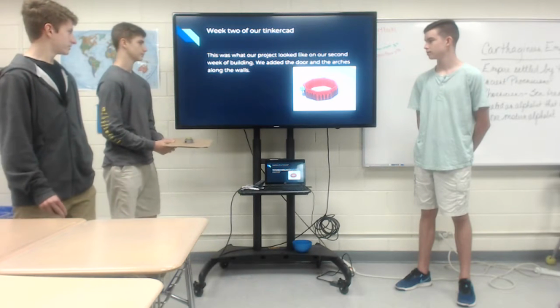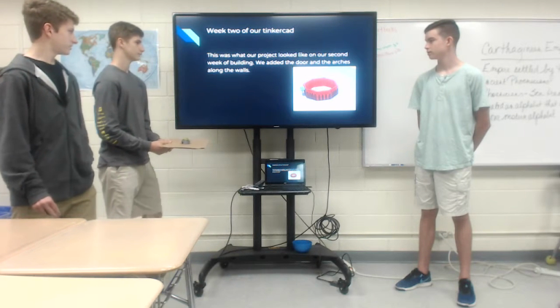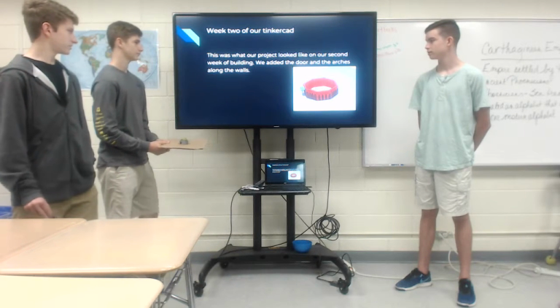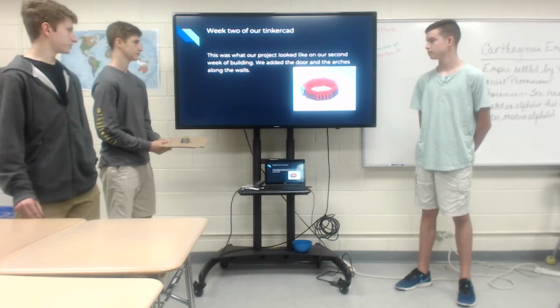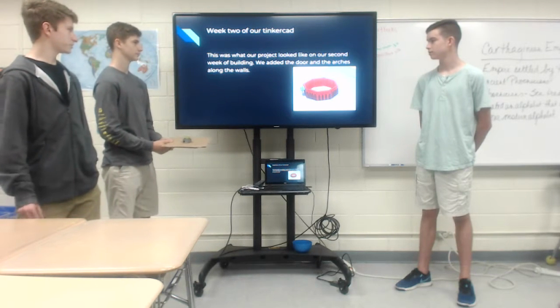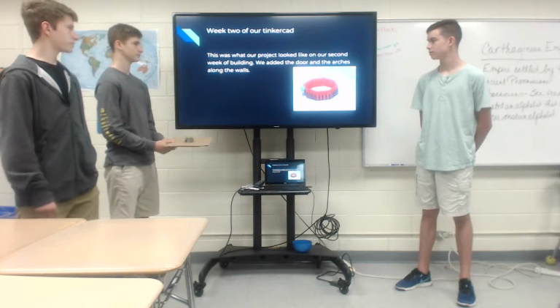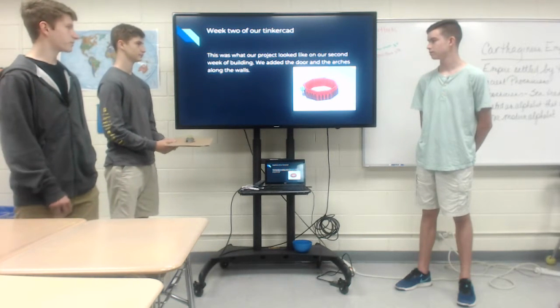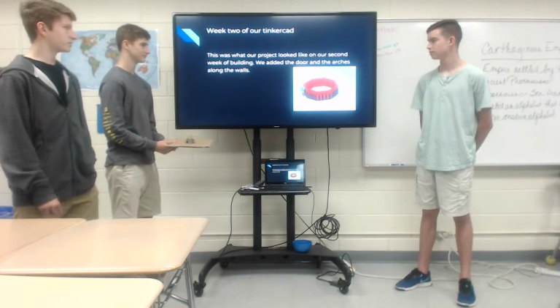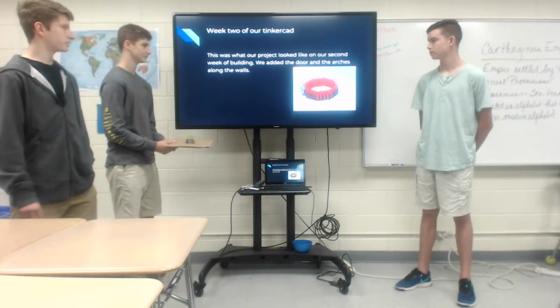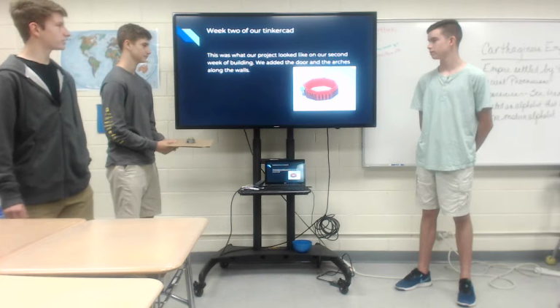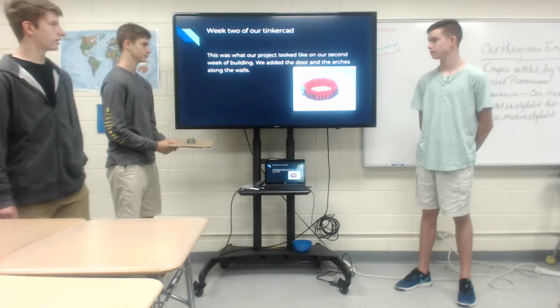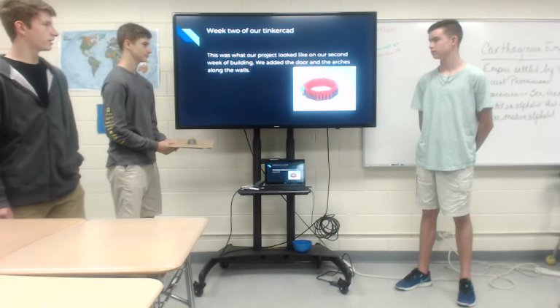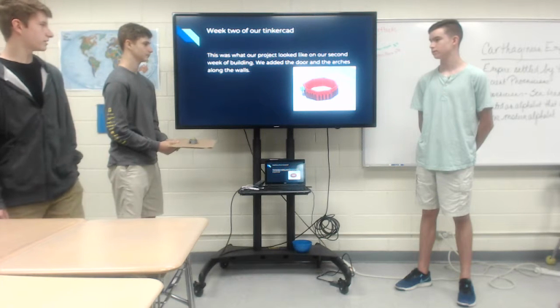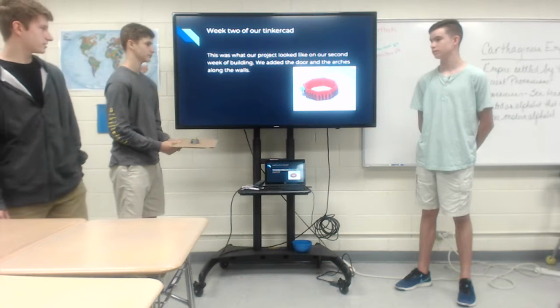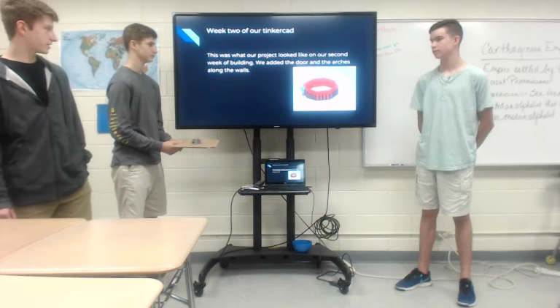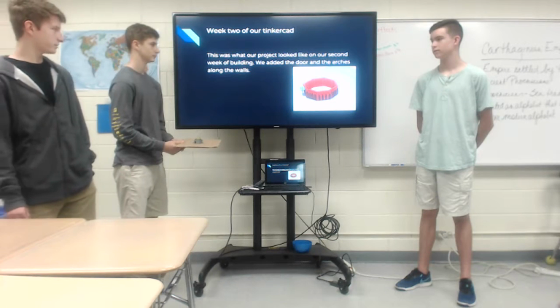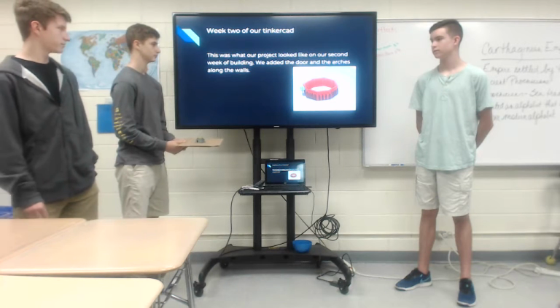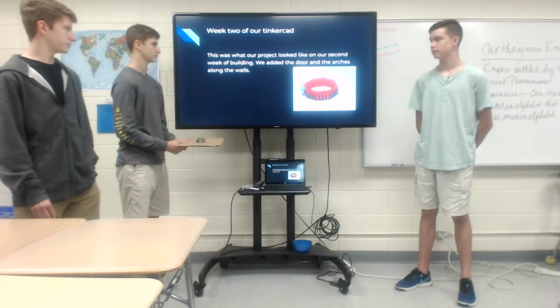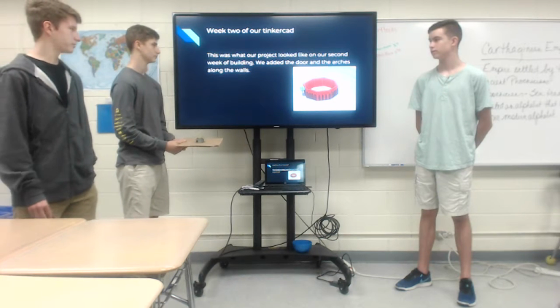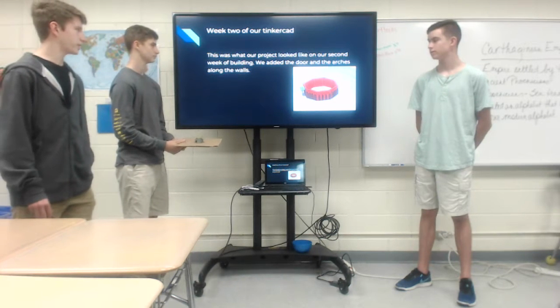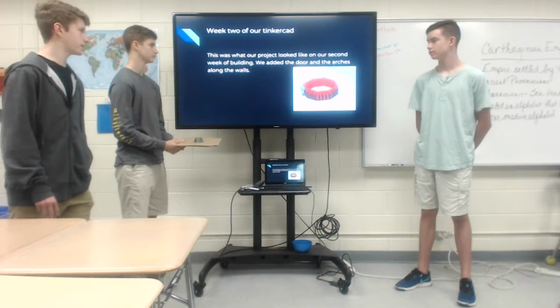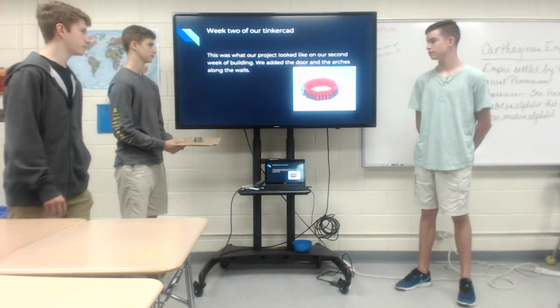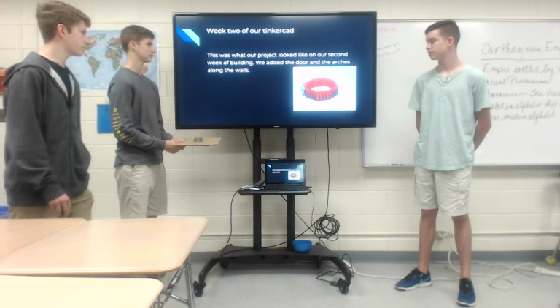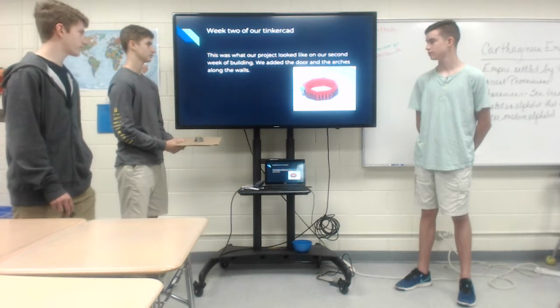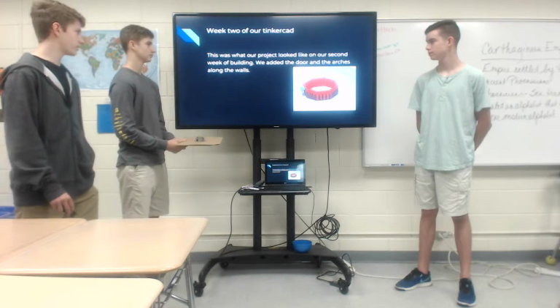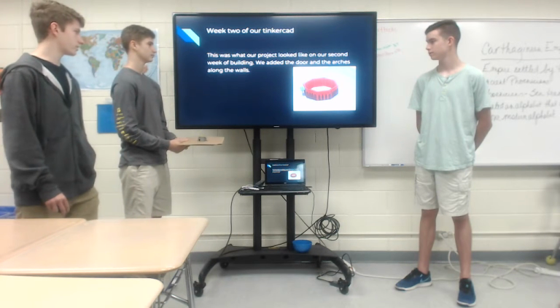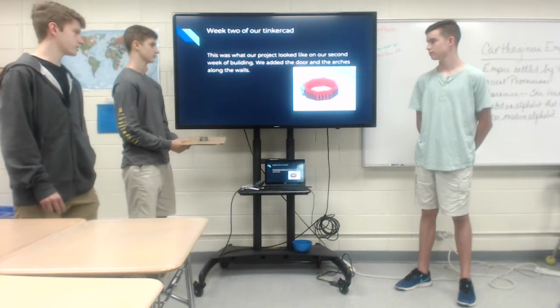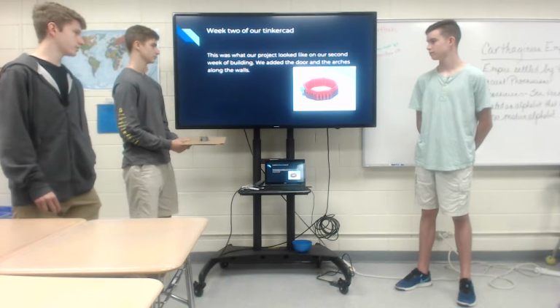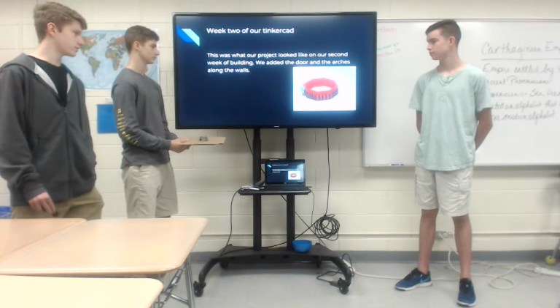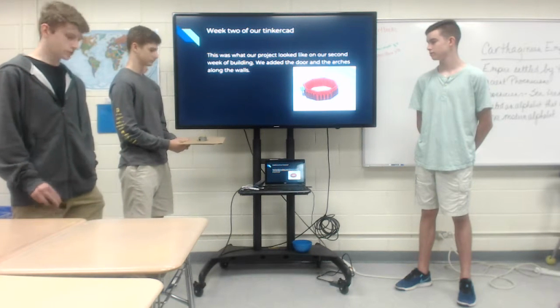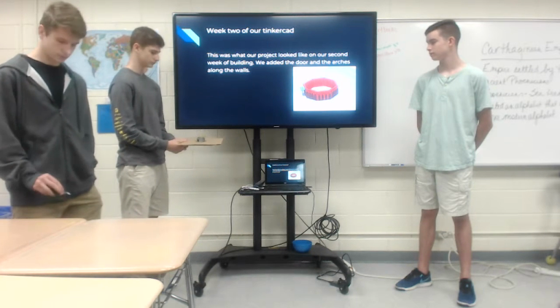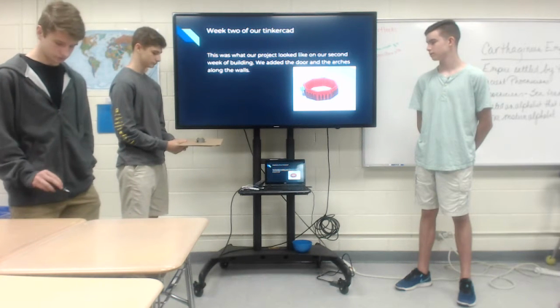This was what our project looked like on our second week of building. We added the door and the arches alongside the wall.